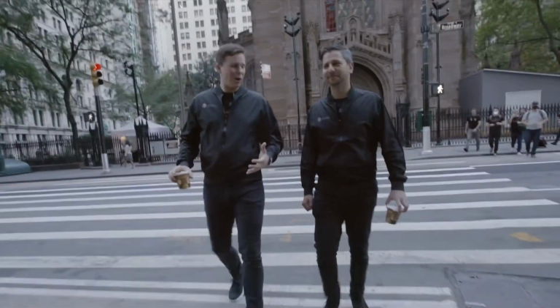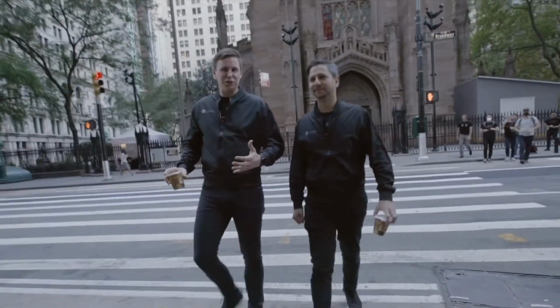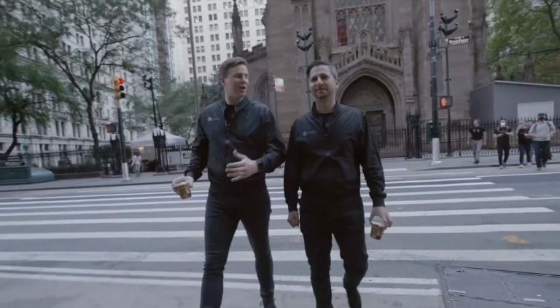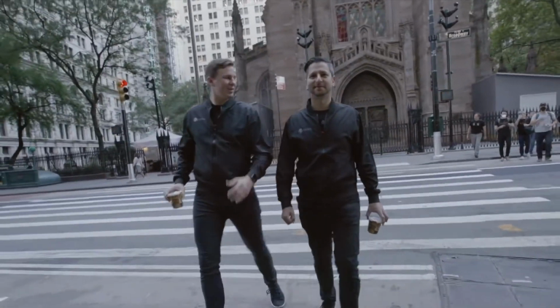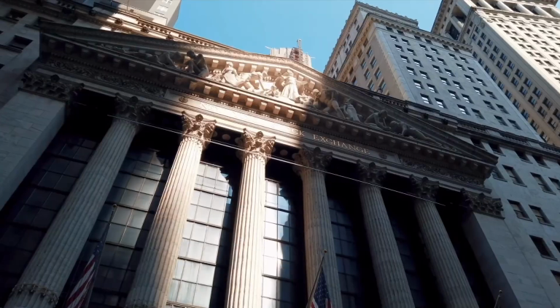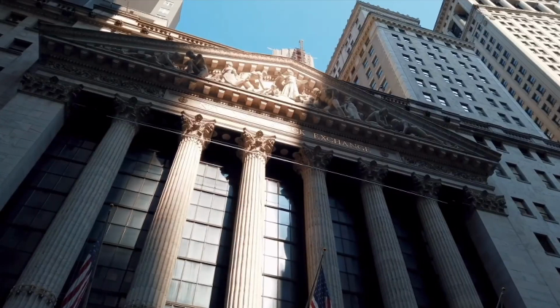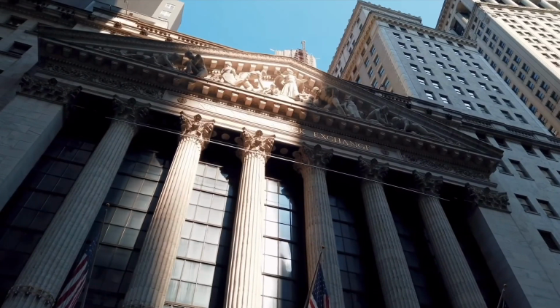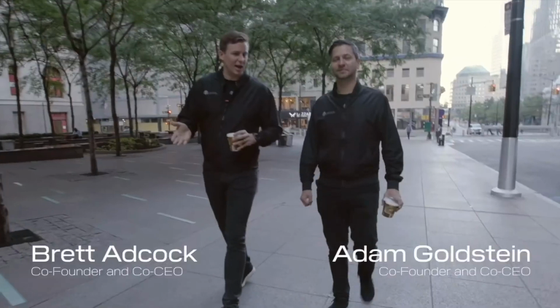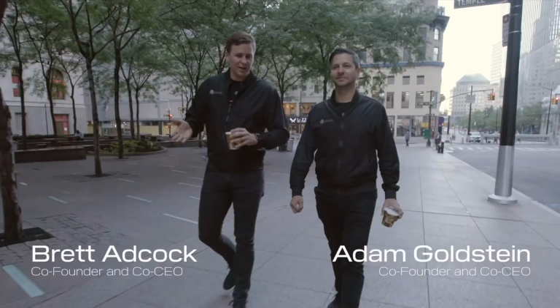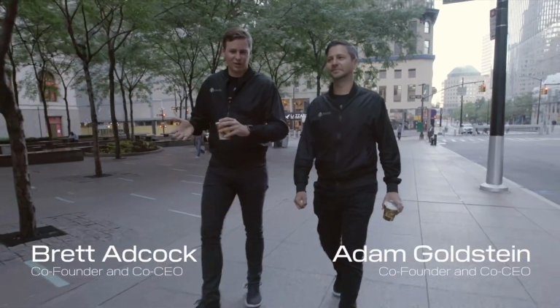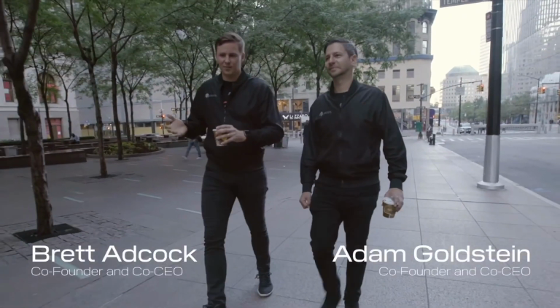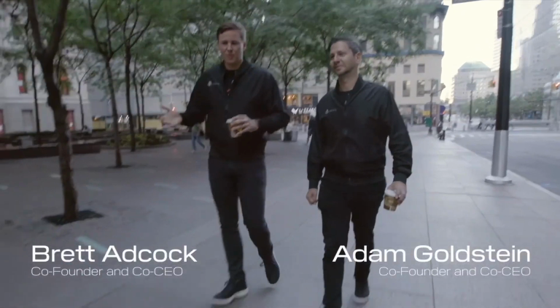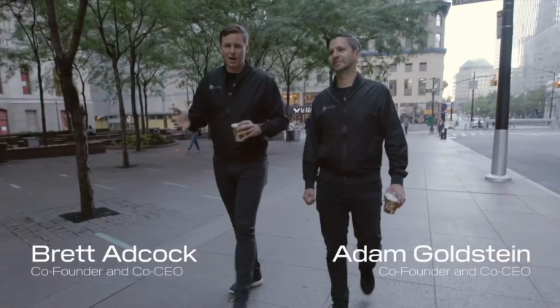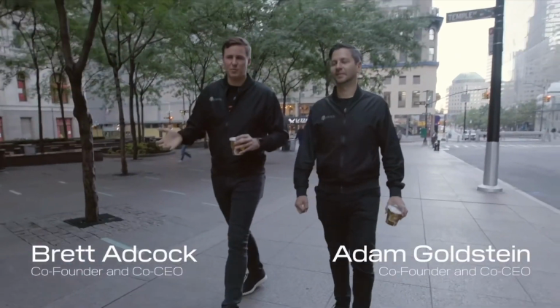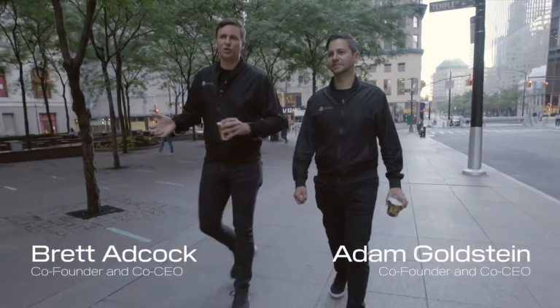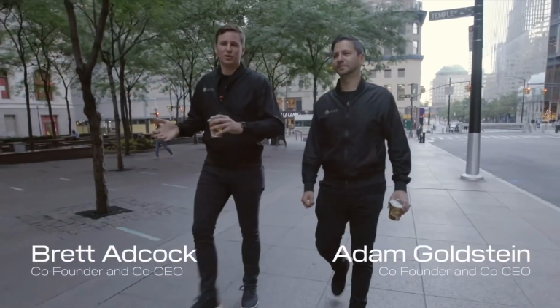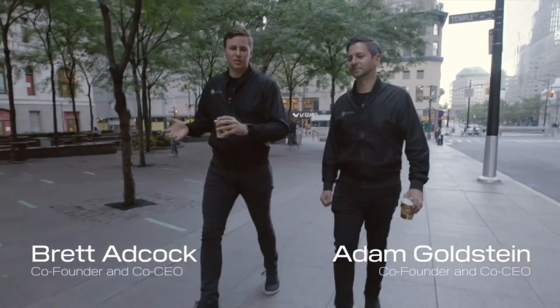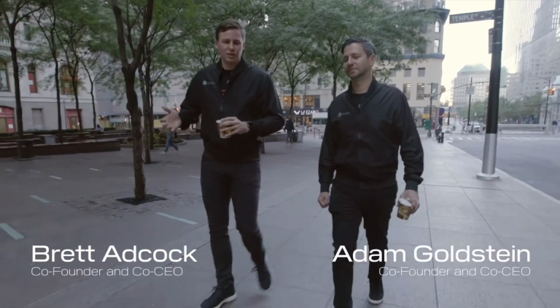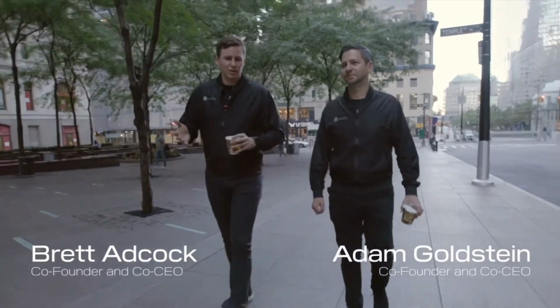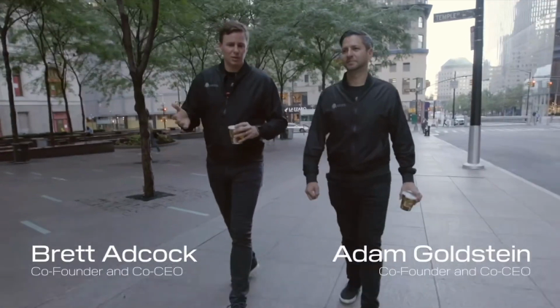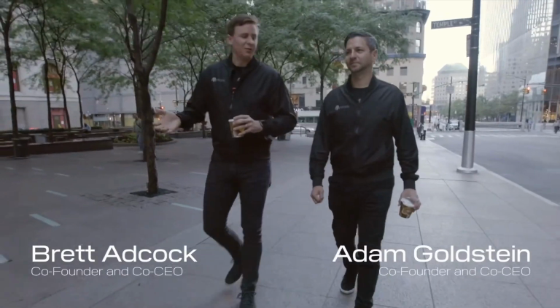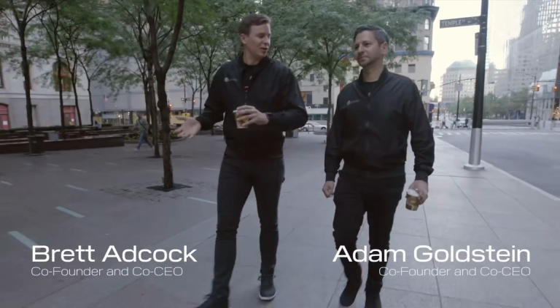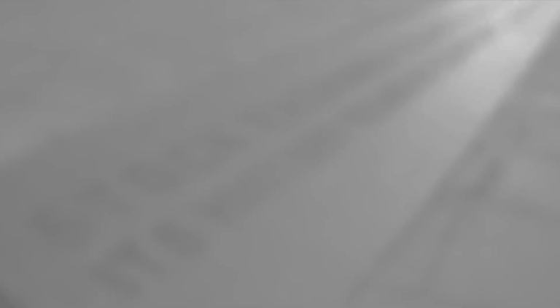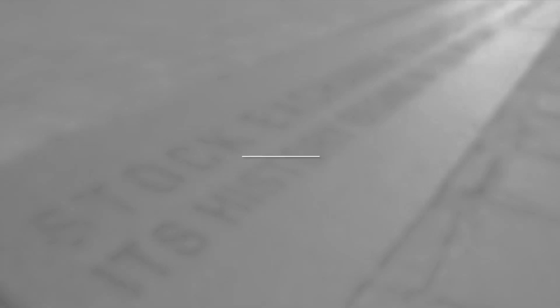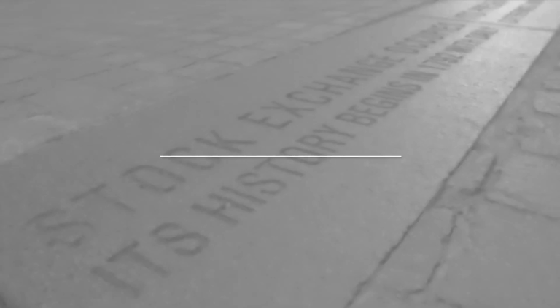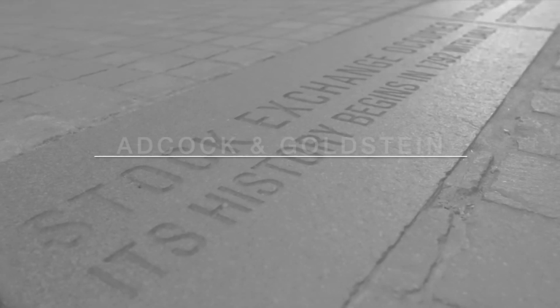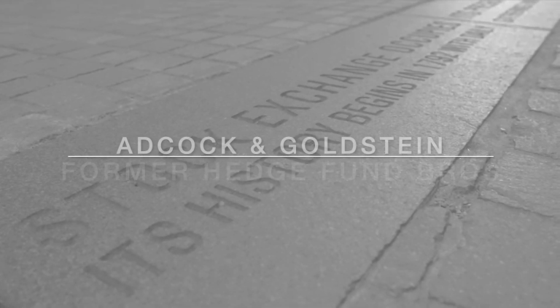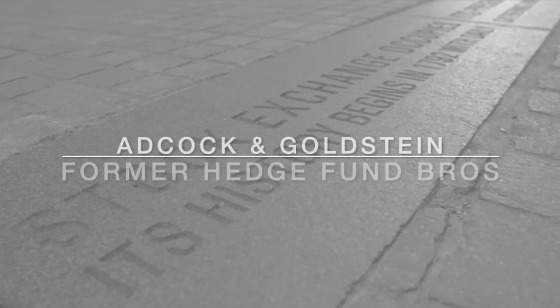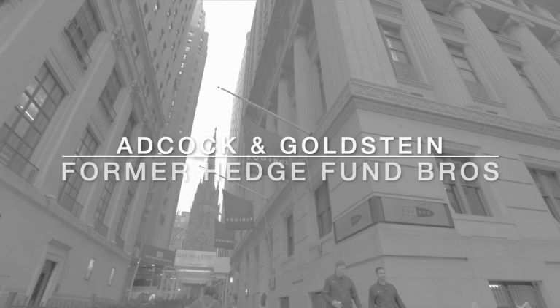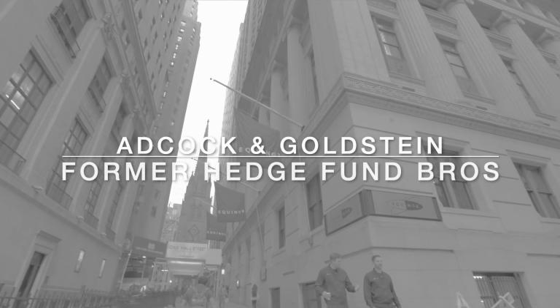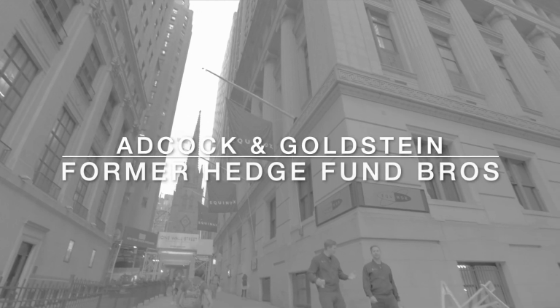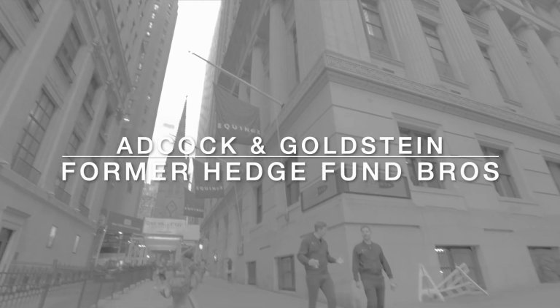We're actually doing it. Going public today is a monumental shift for us. You ready to do this?